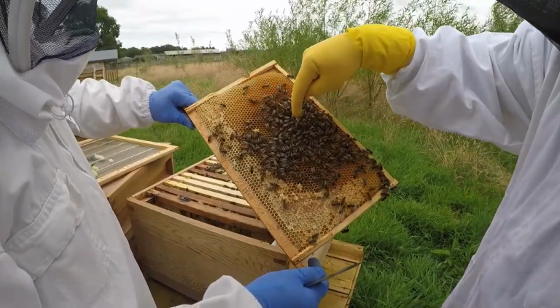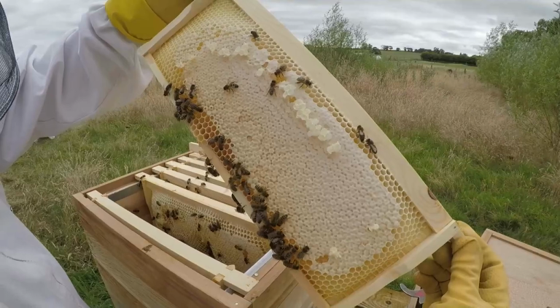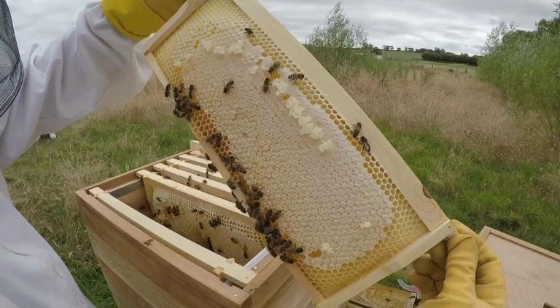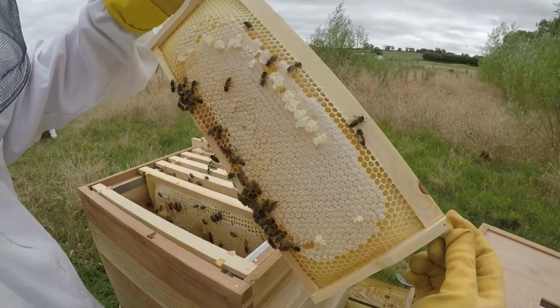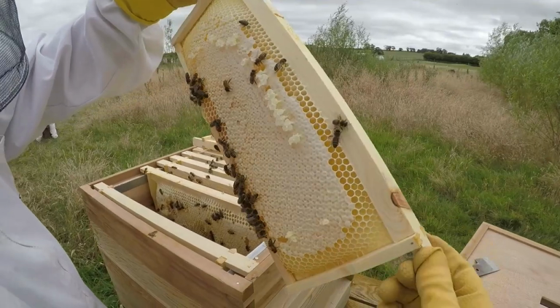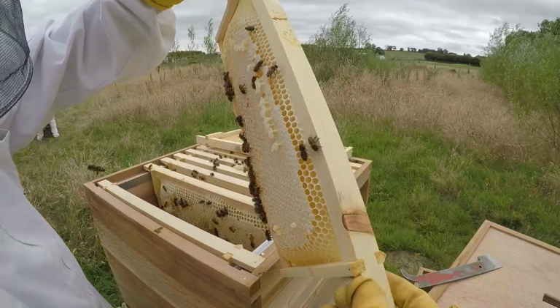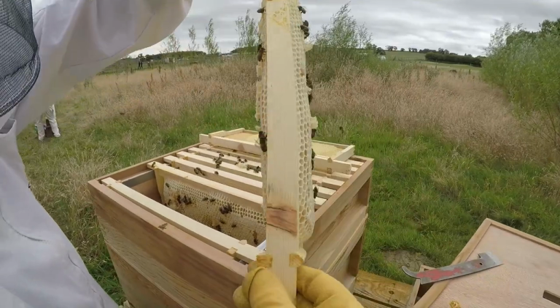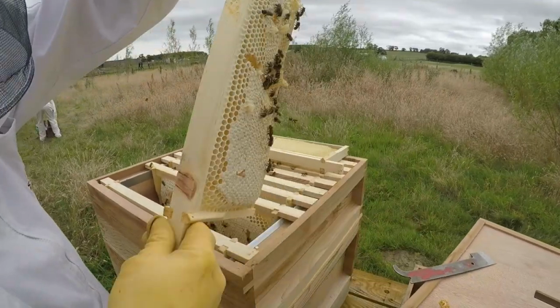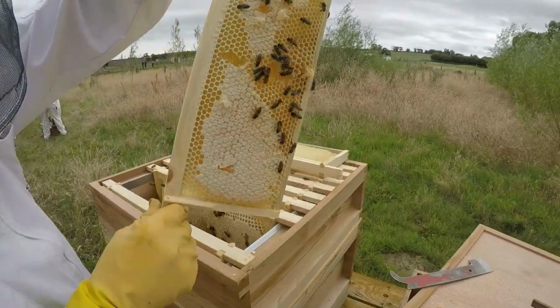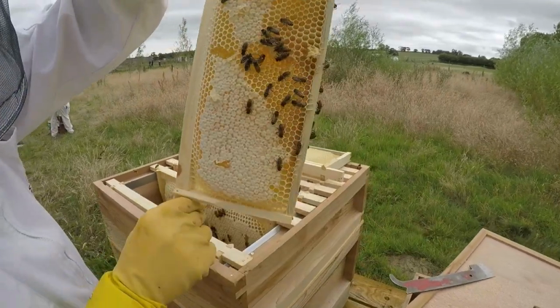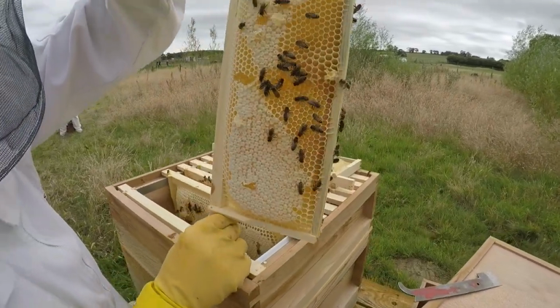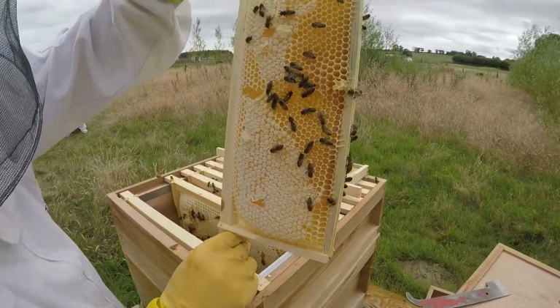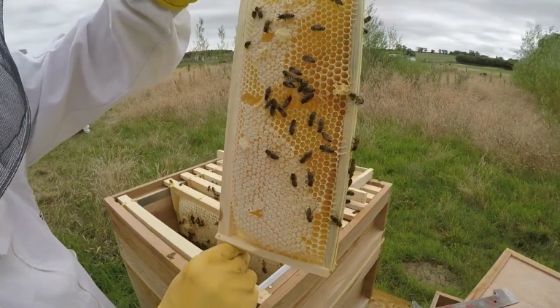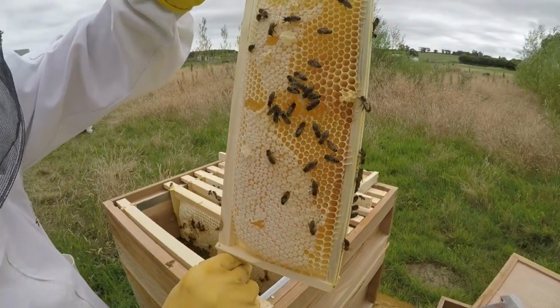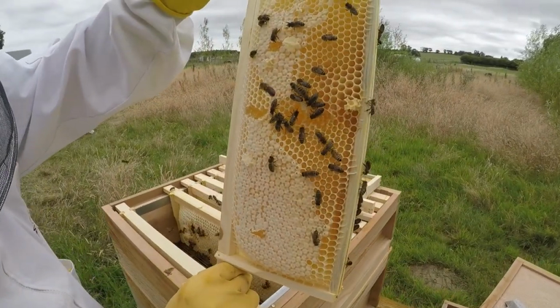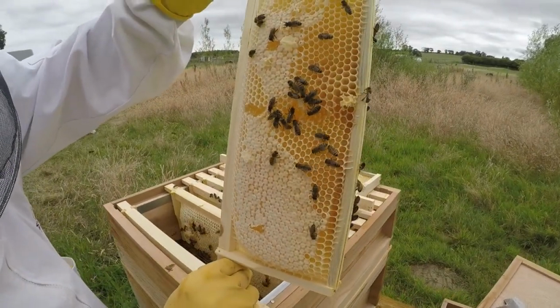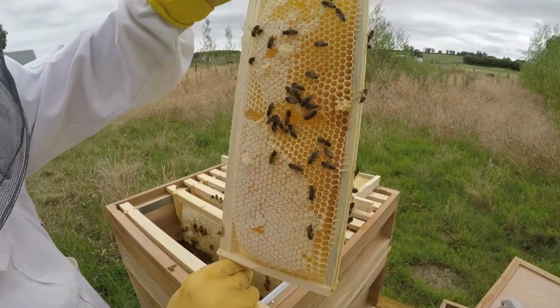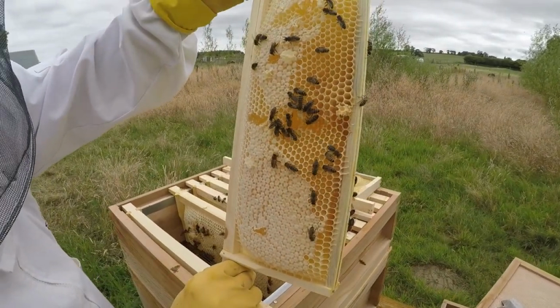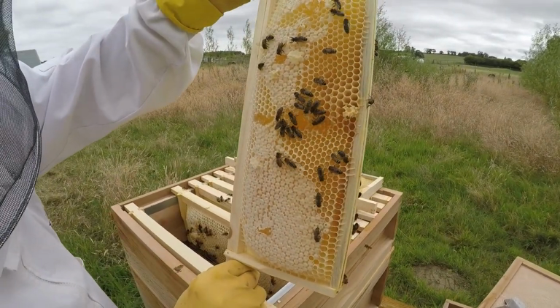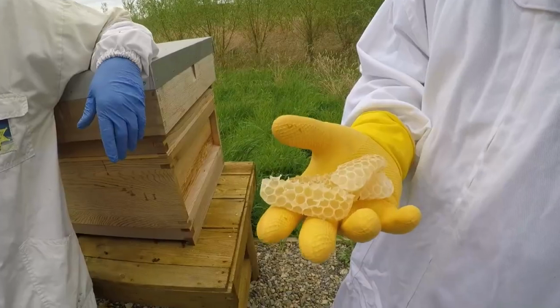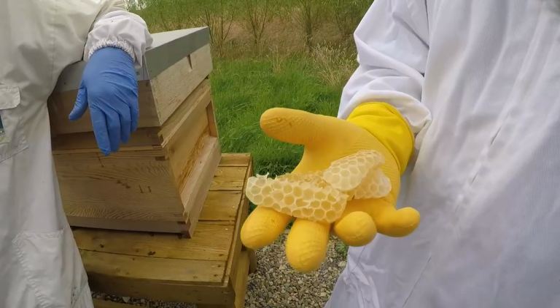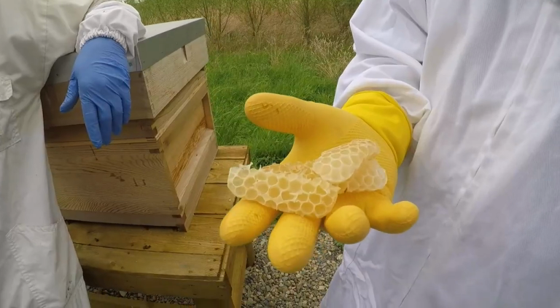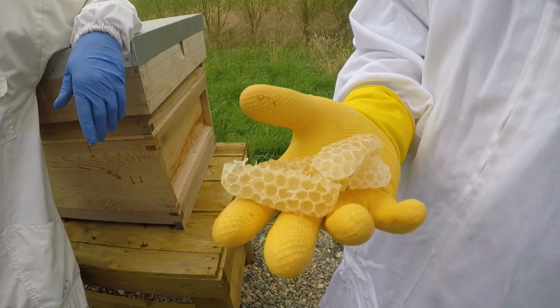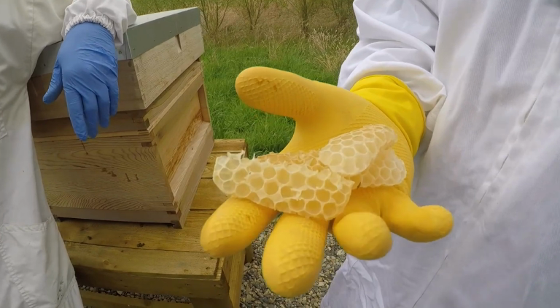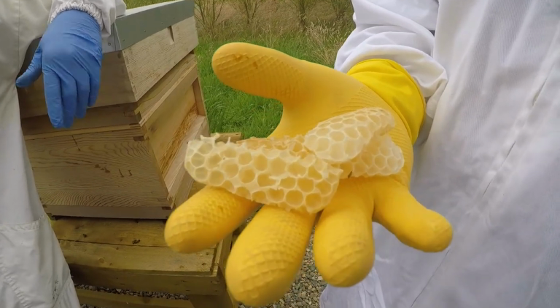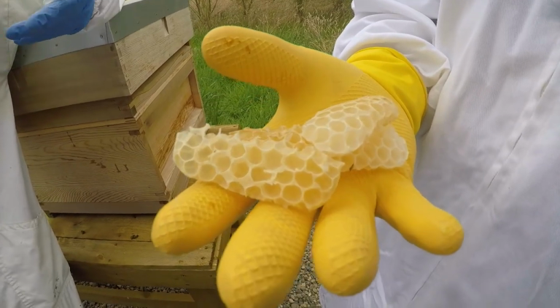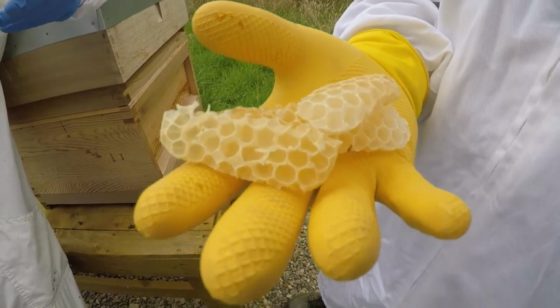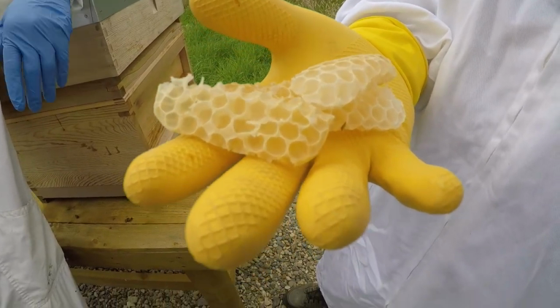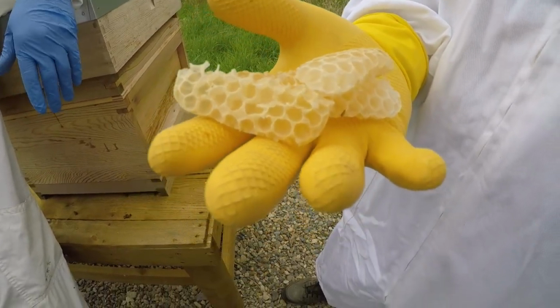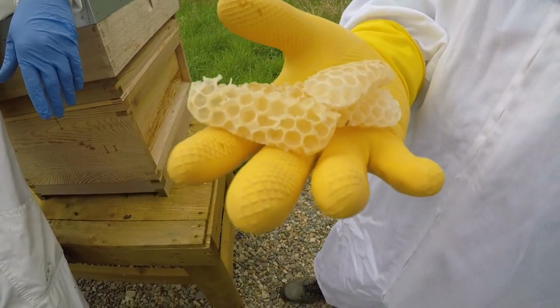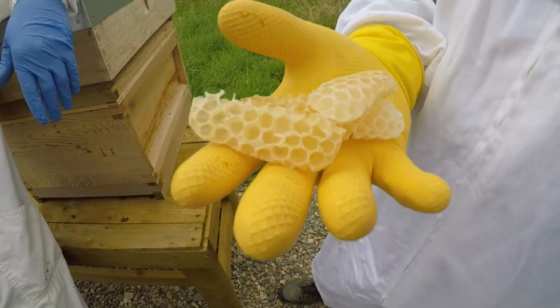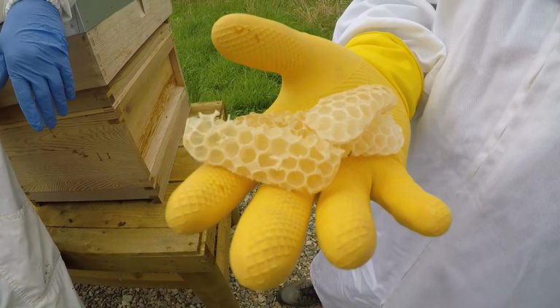You'll also get to look at the super and see where the honey is made. And if you're lucky, you even get to try some fresh, raw honeycomb as well.